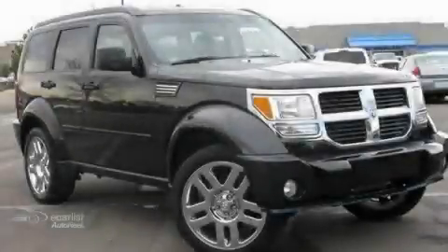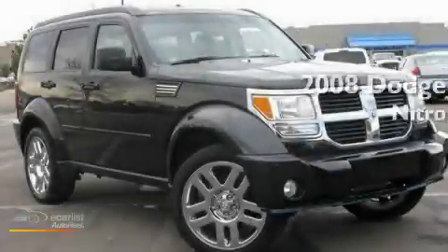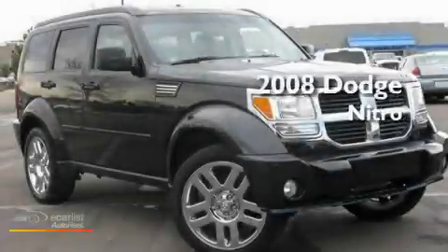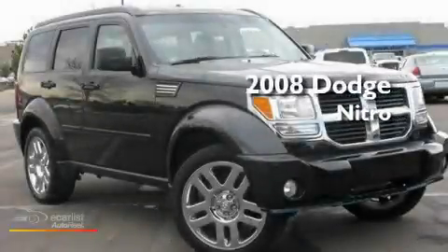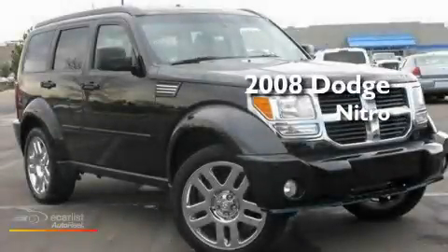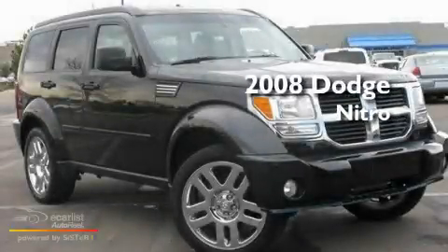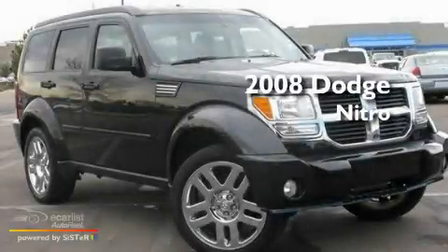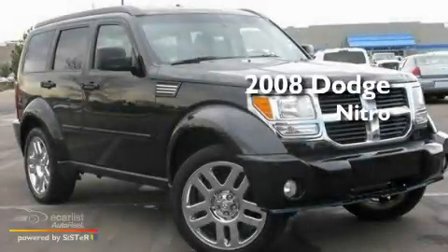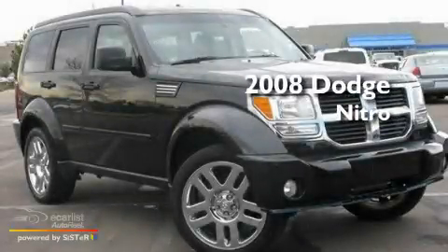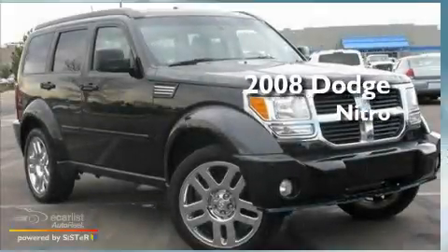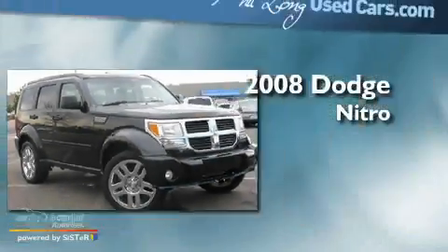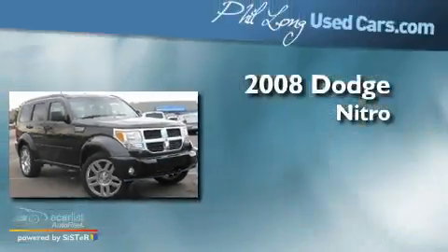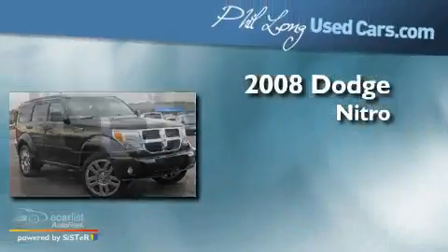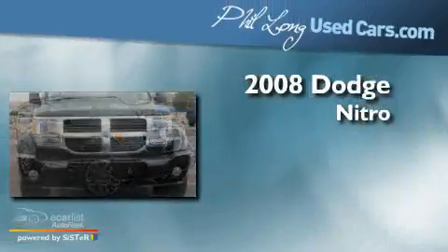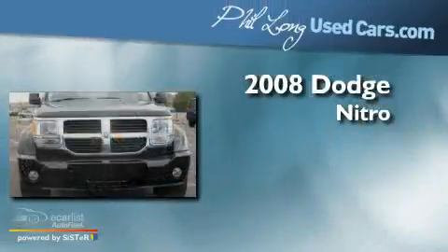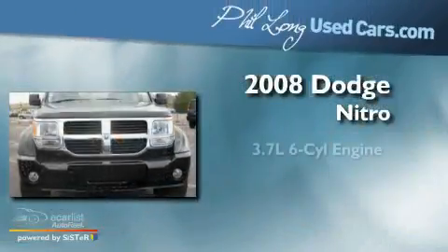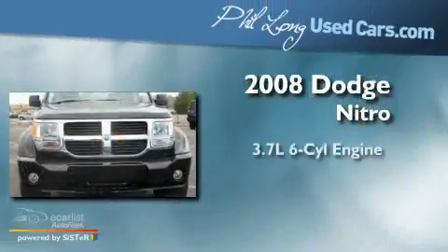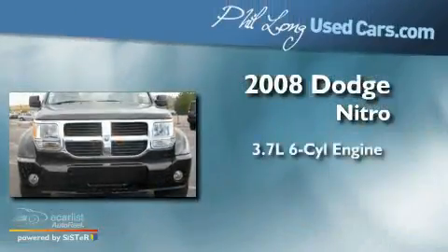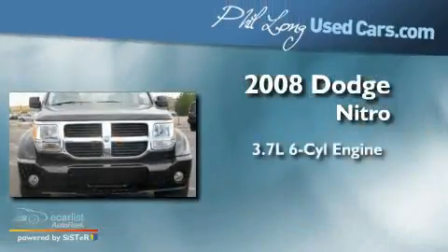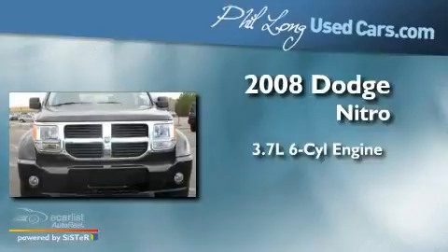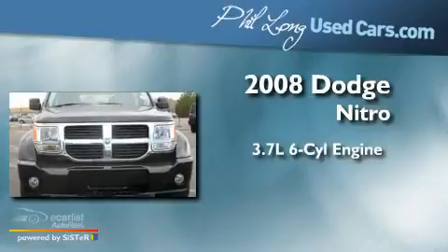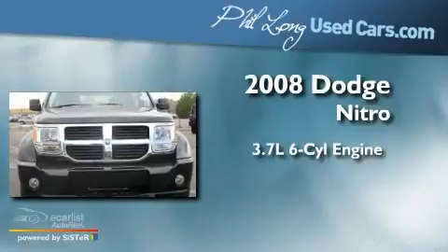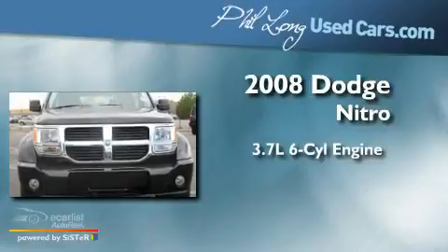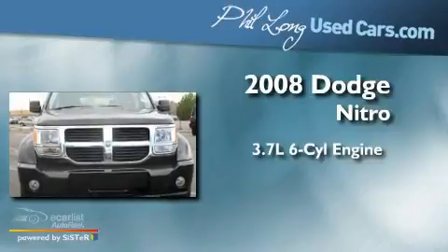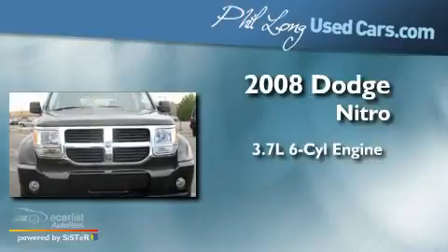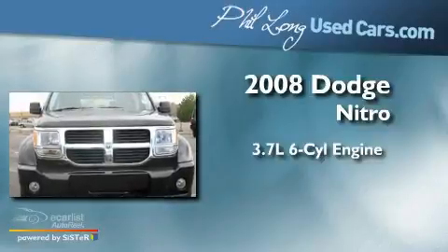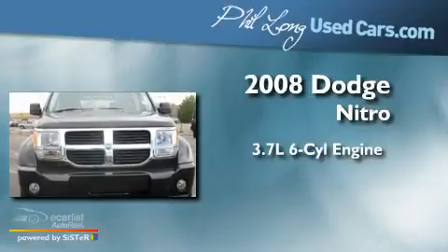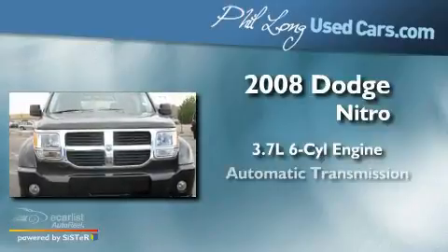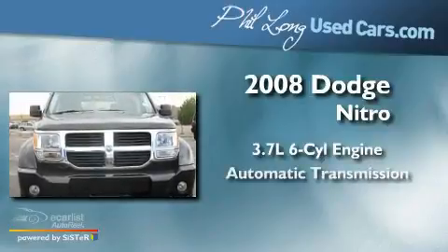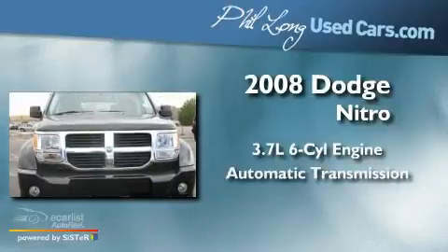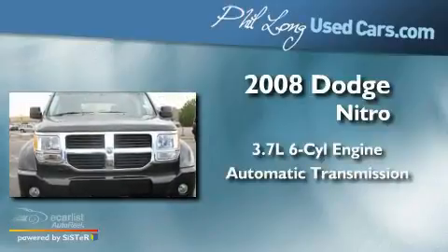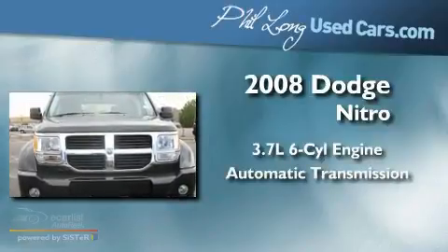This is a 2008 Dodge Nitro. It has a 3.7-liter six-cylinder engine and an automatic transmission.